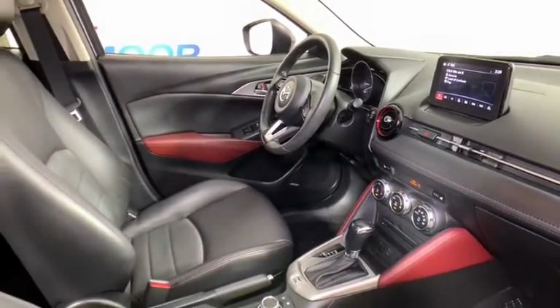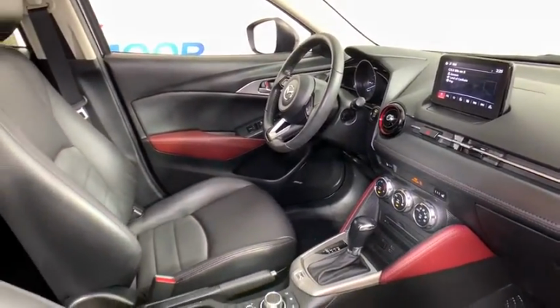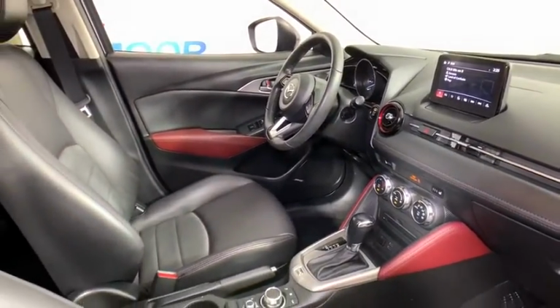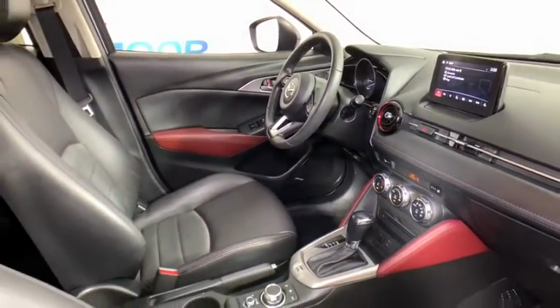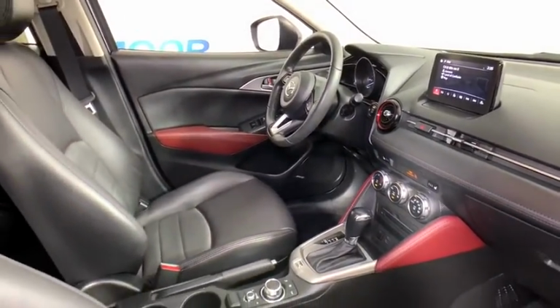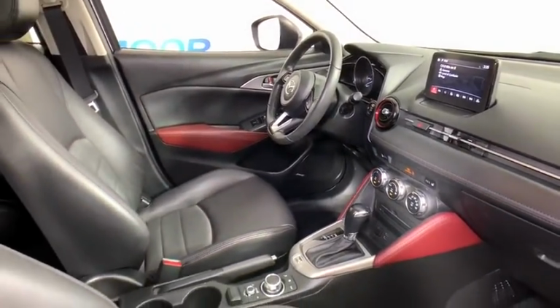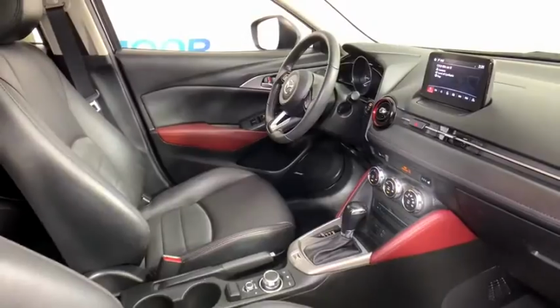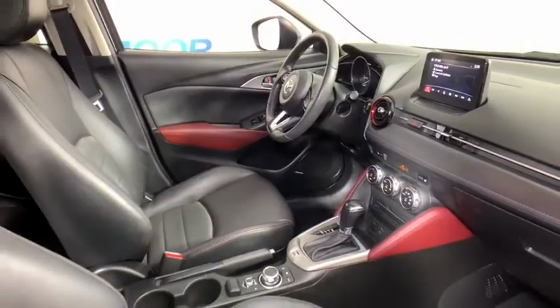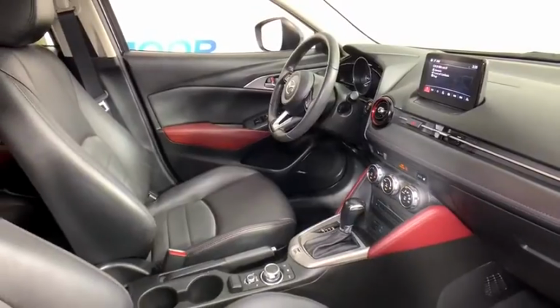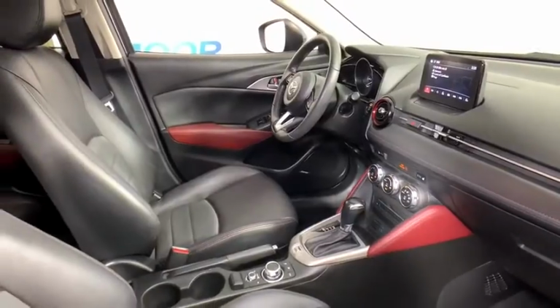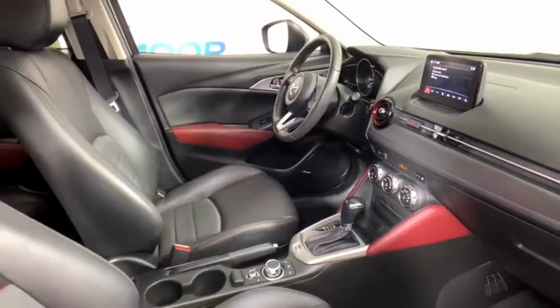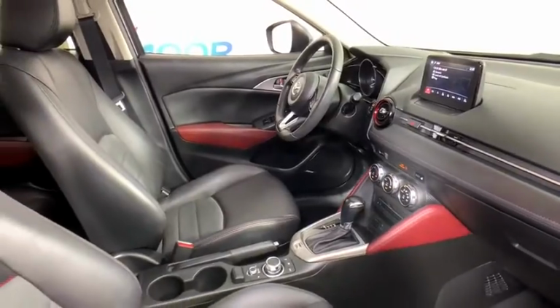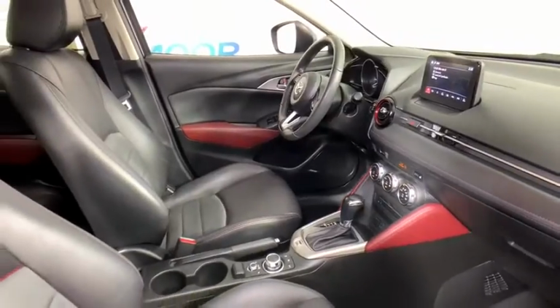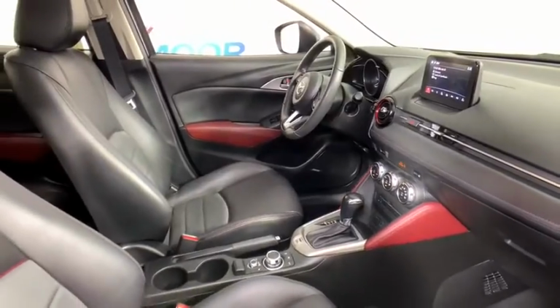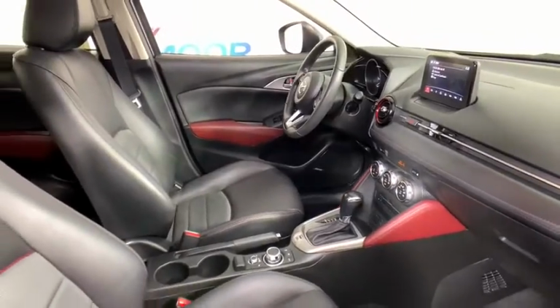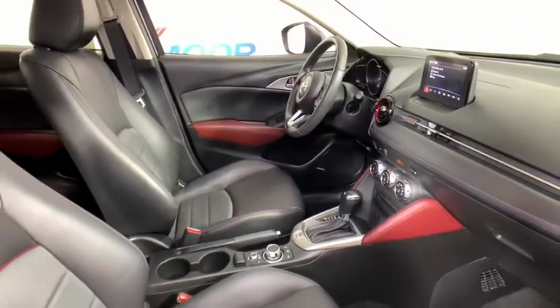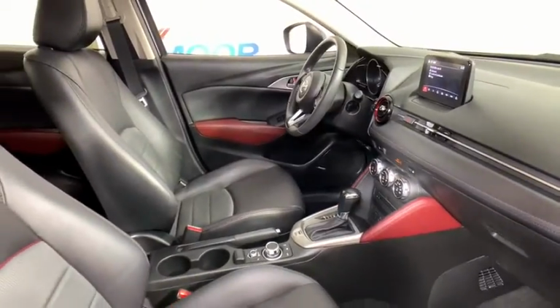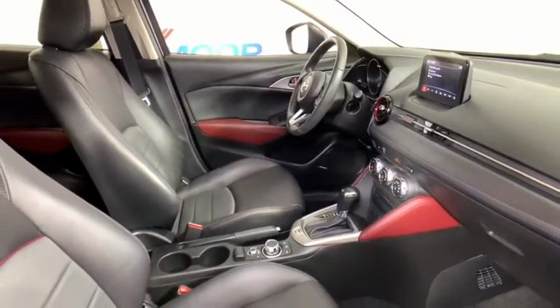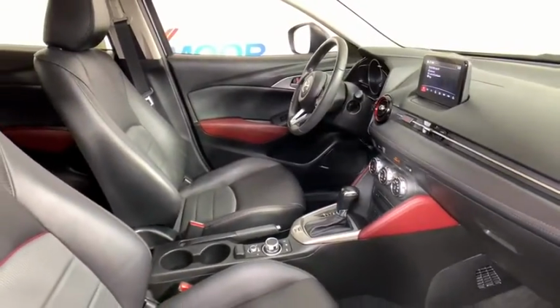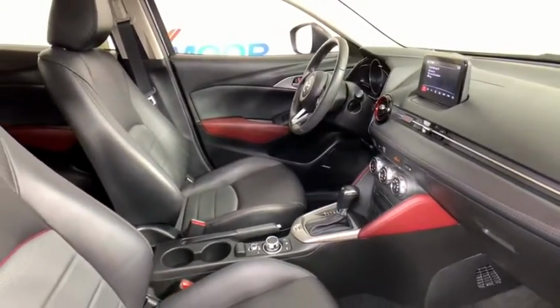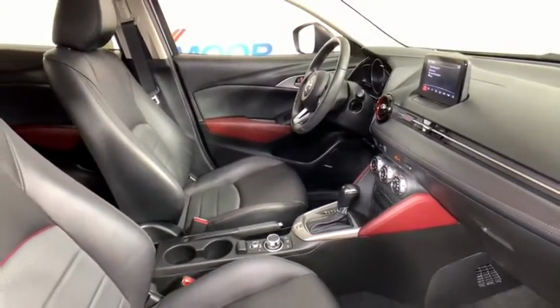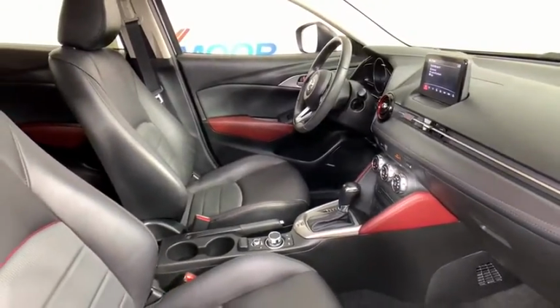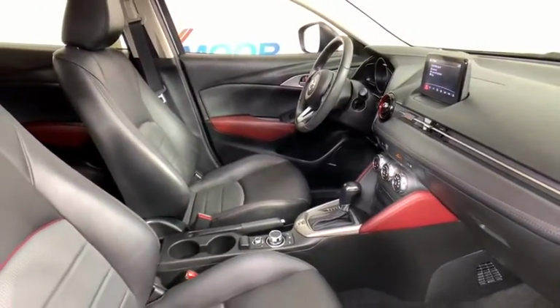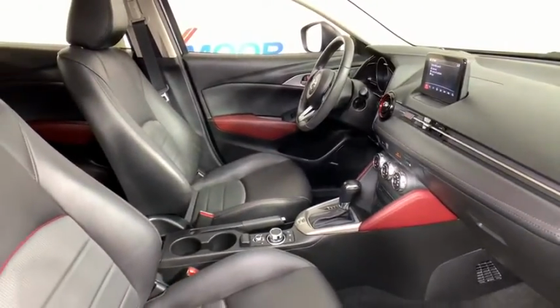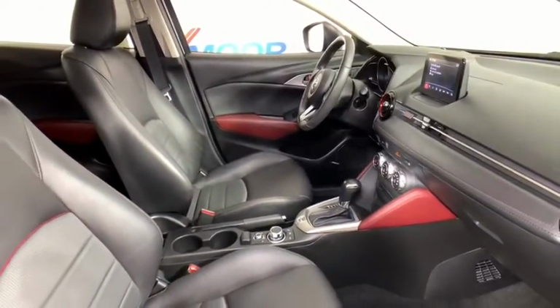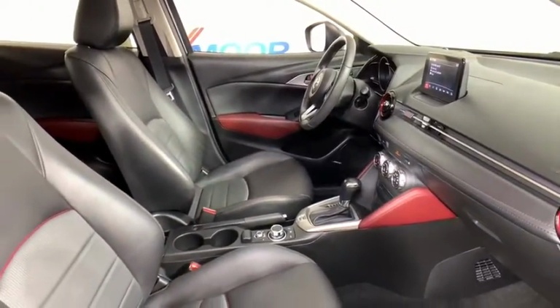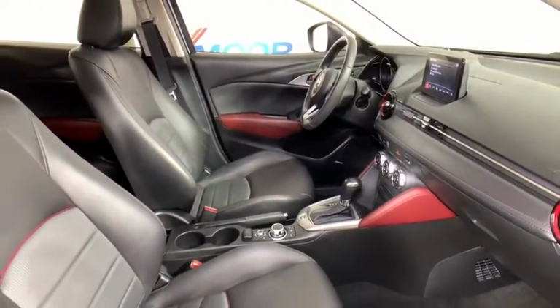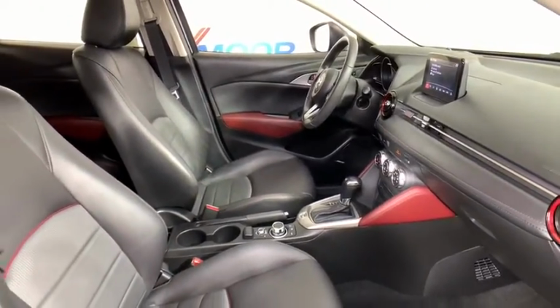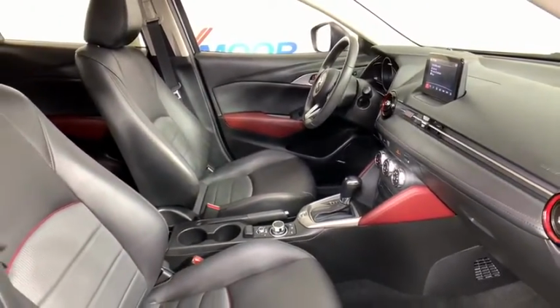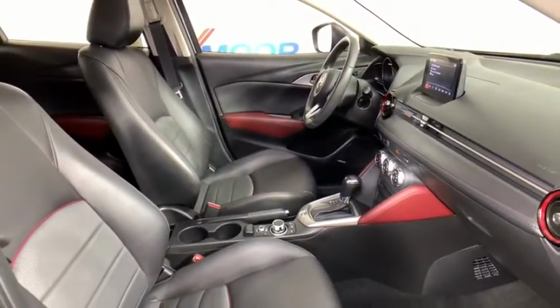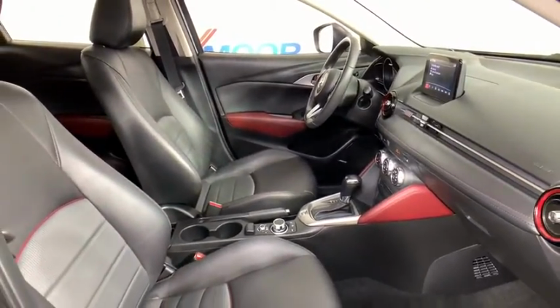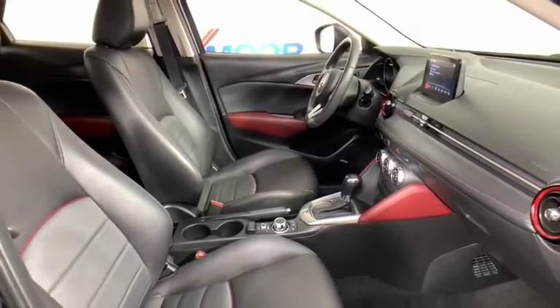HD radio, panic alarm, brake assist. Come take a test drive today.